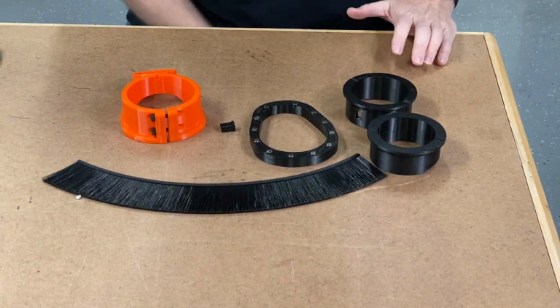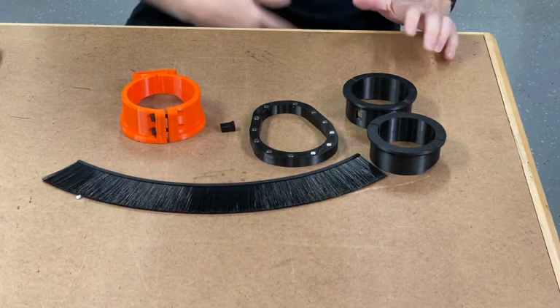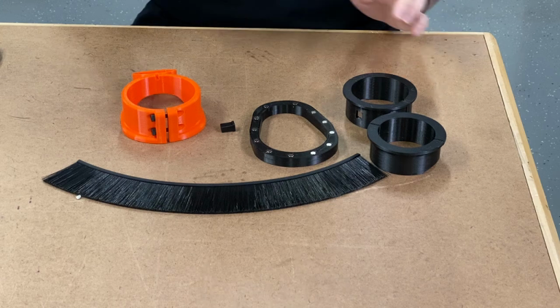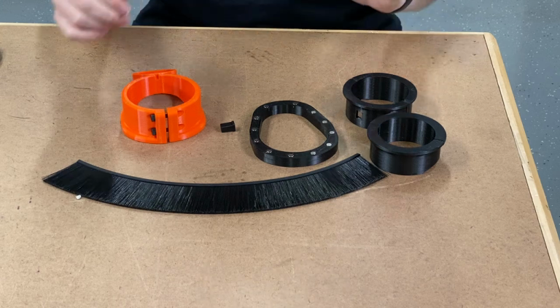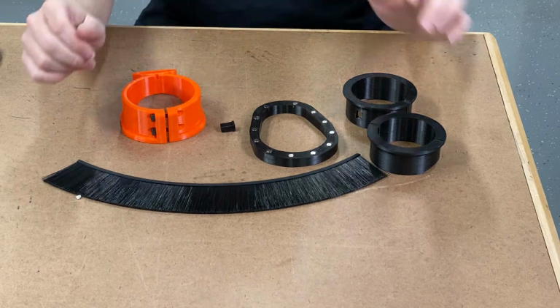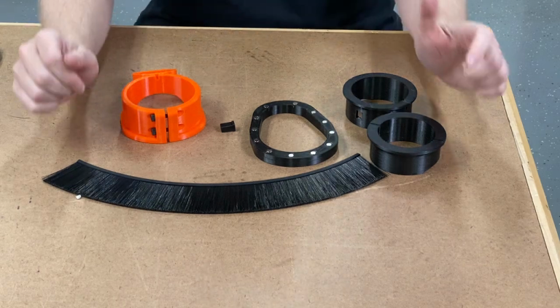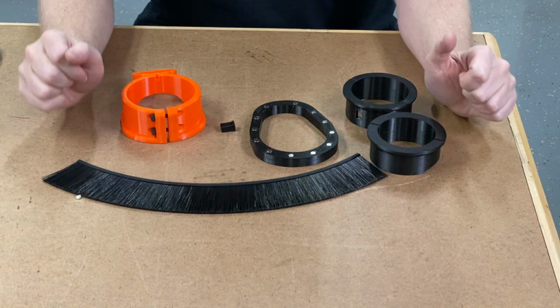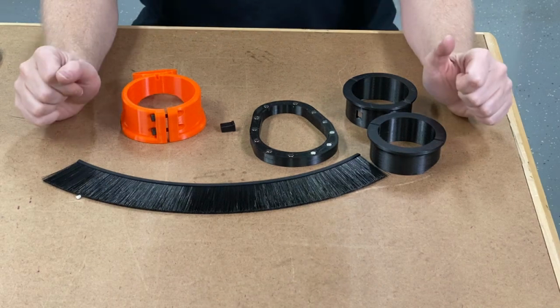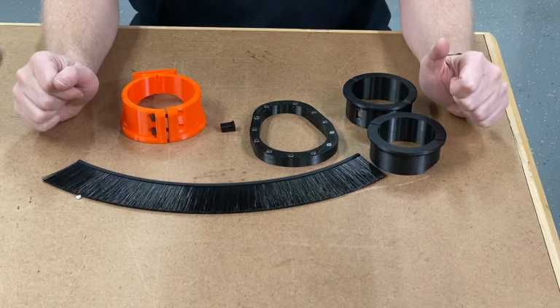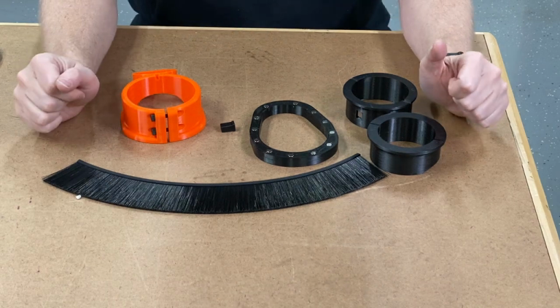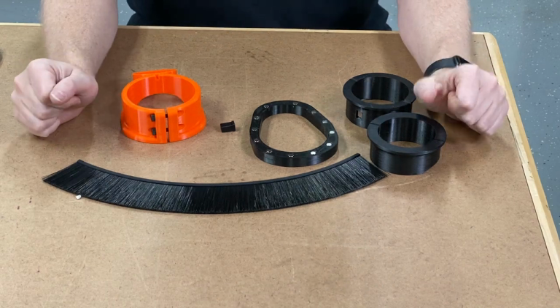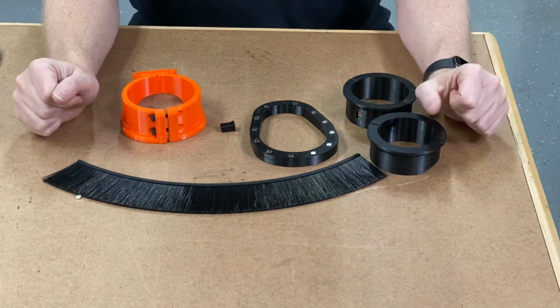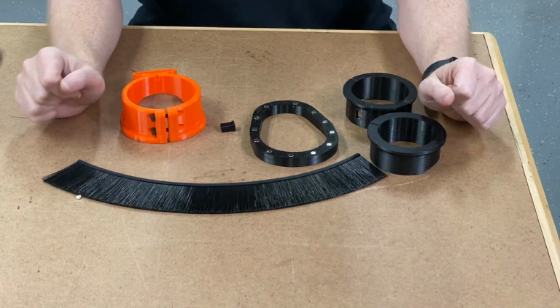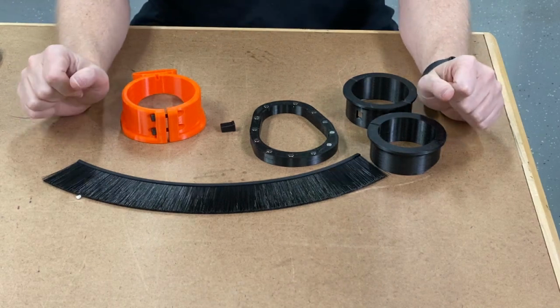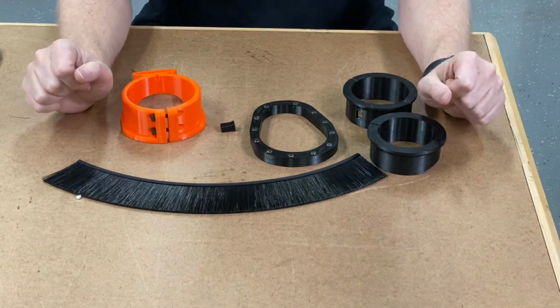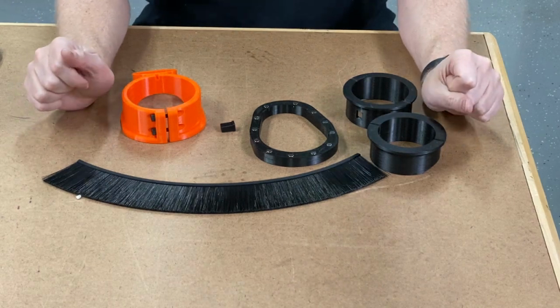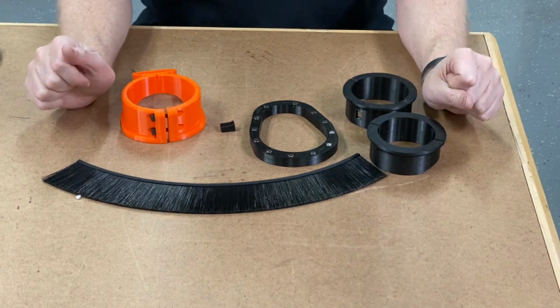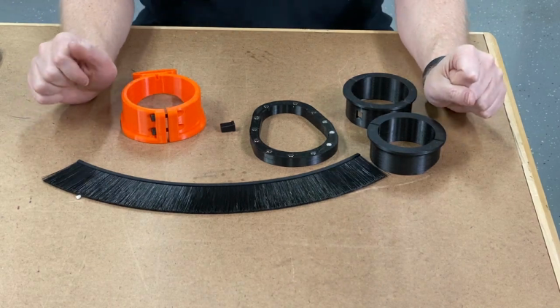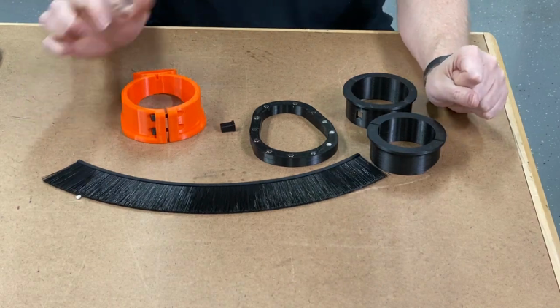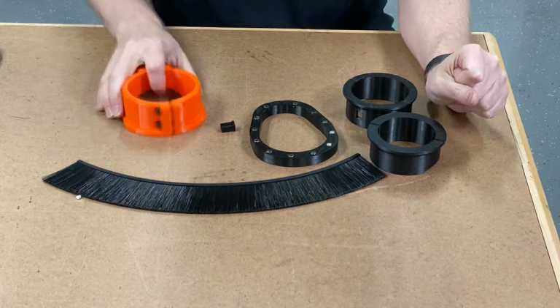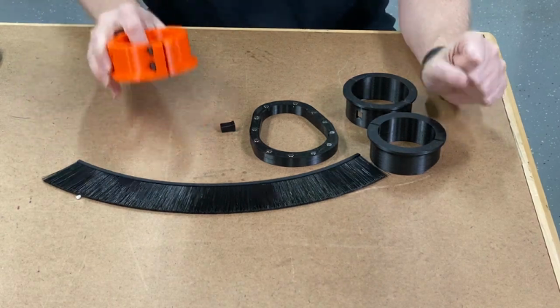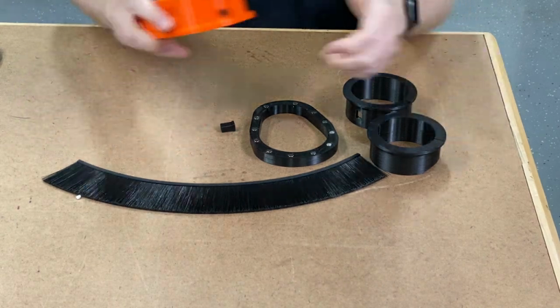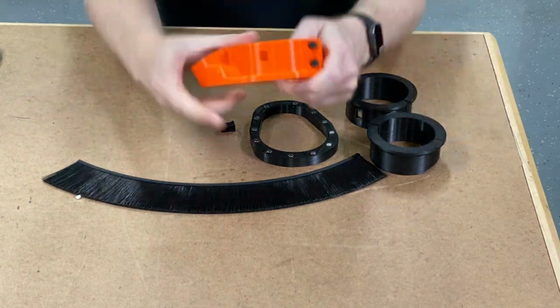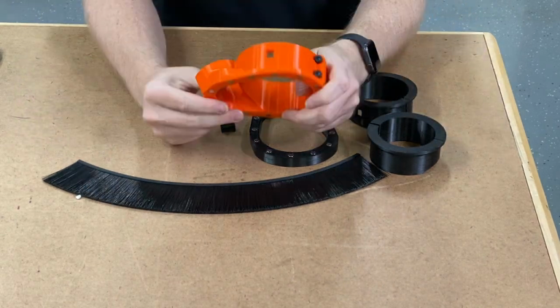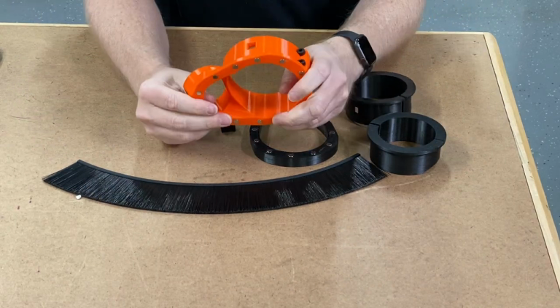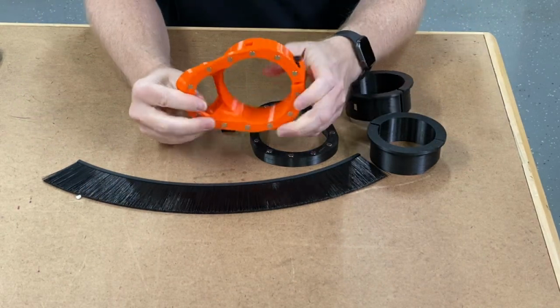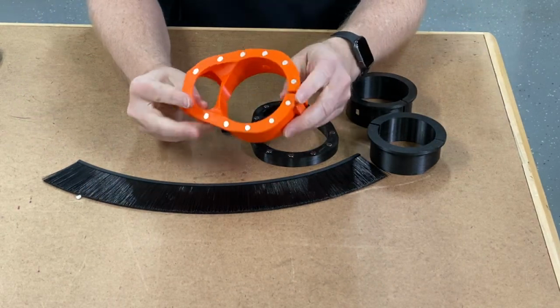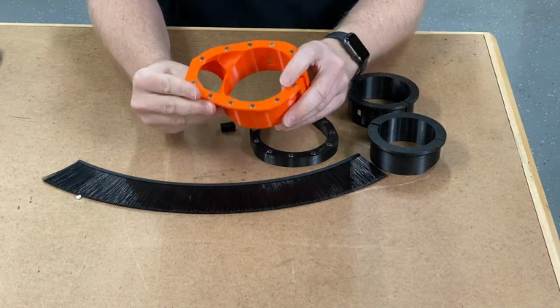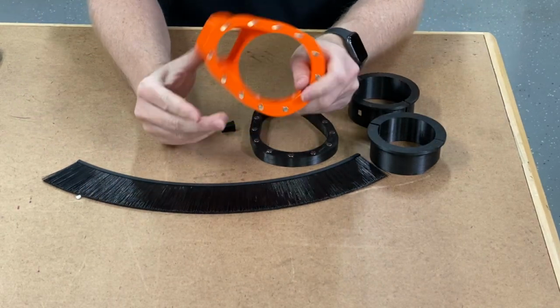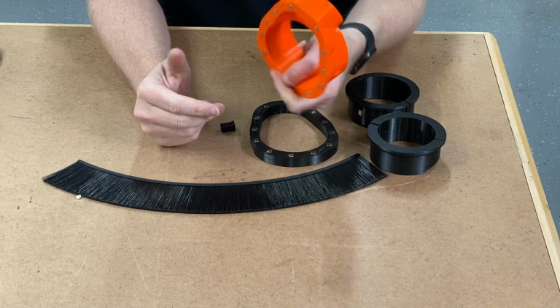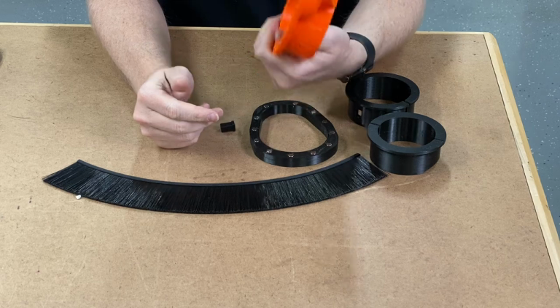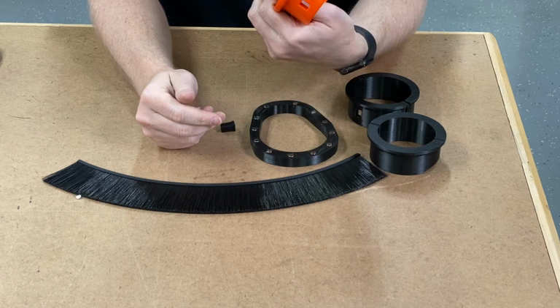Hey guys, this is Daniel with PwnZNC and I'm here to assemble my dust boot version 5.